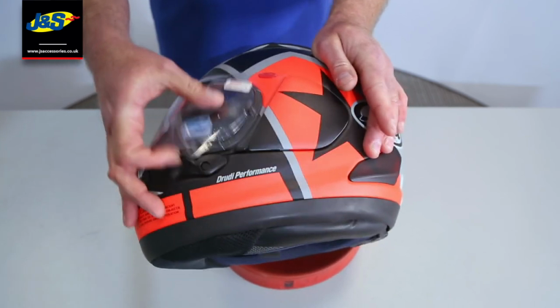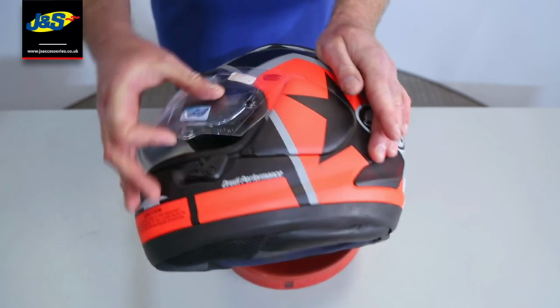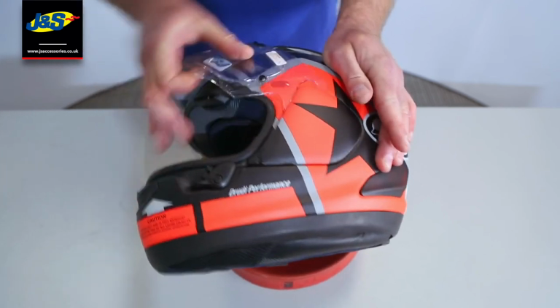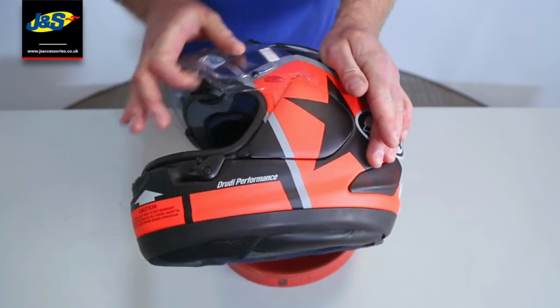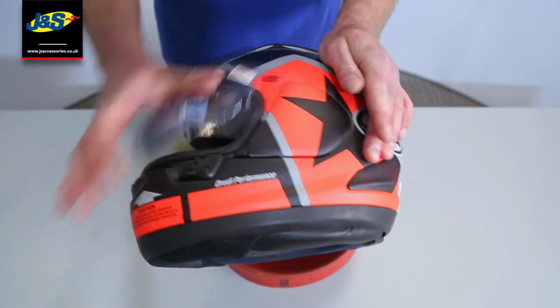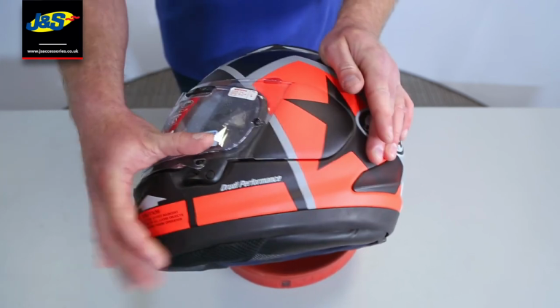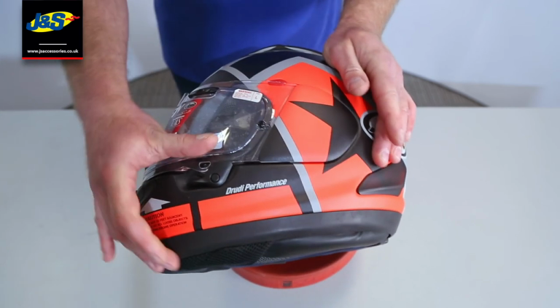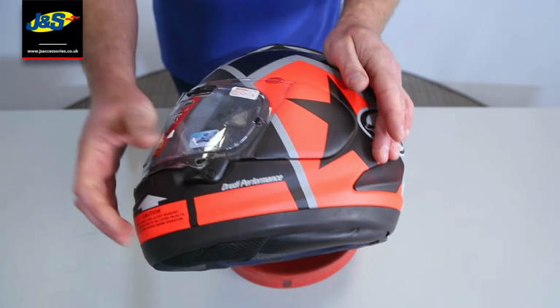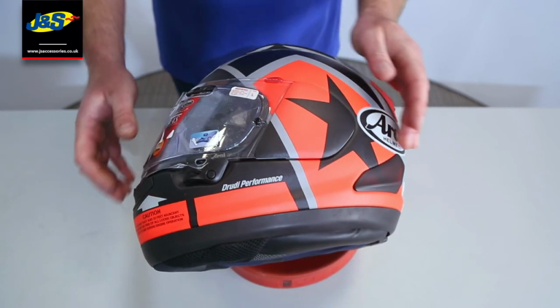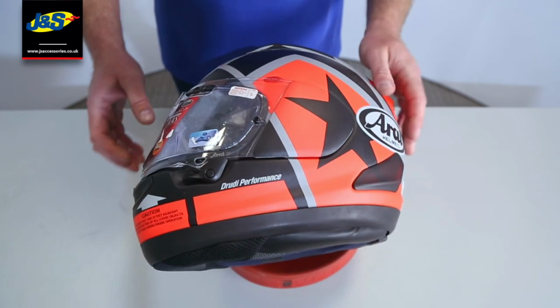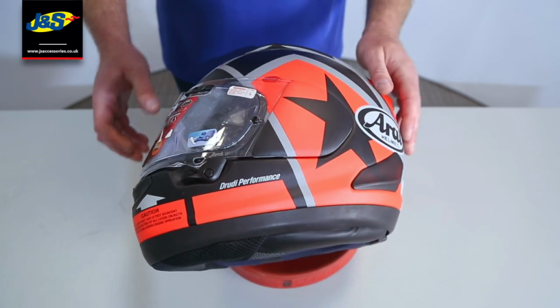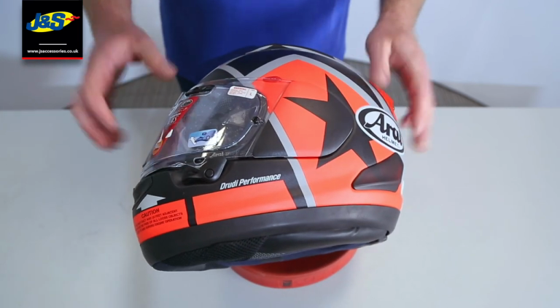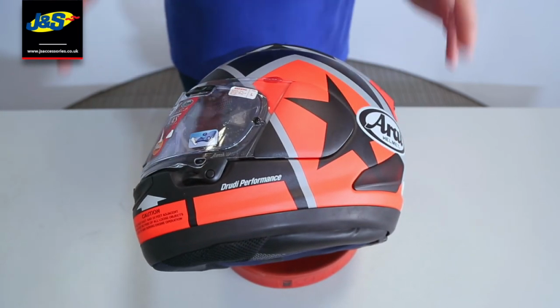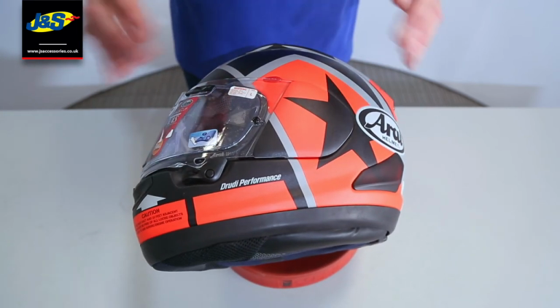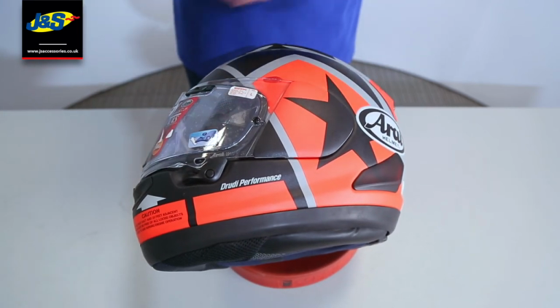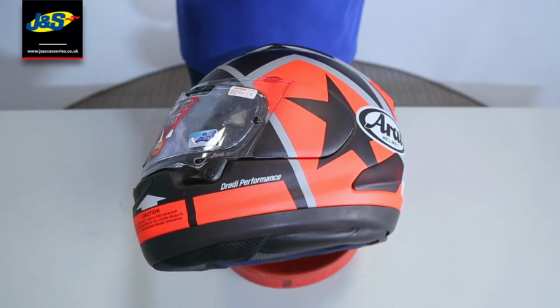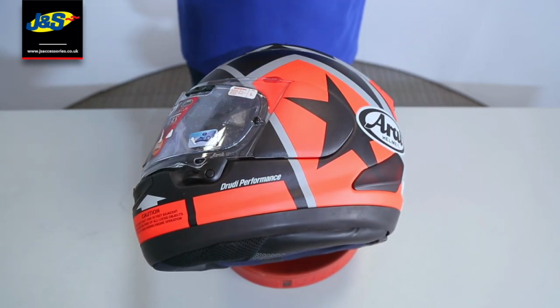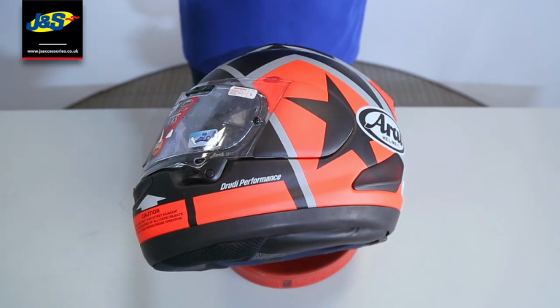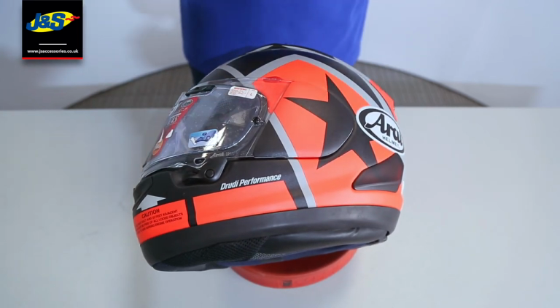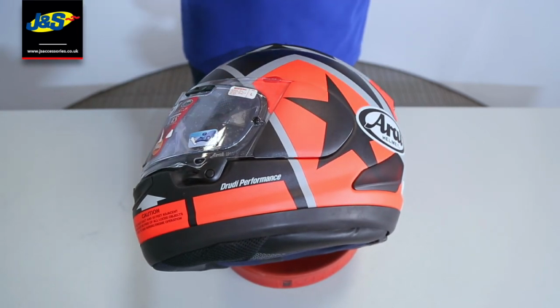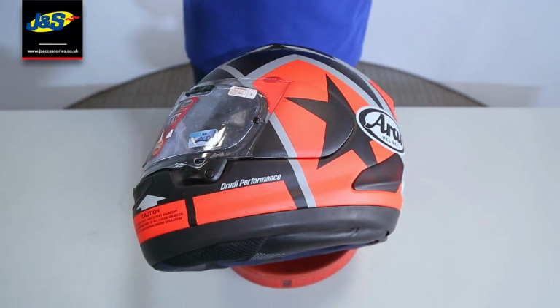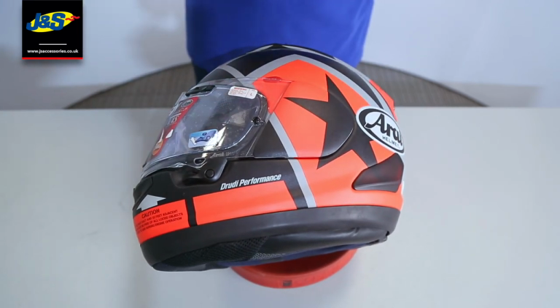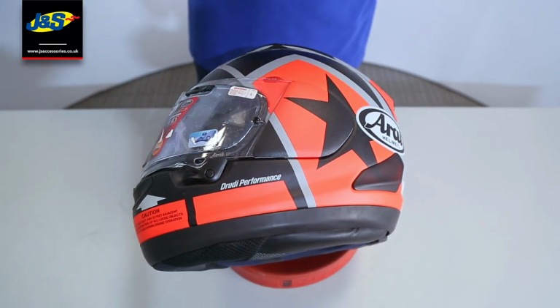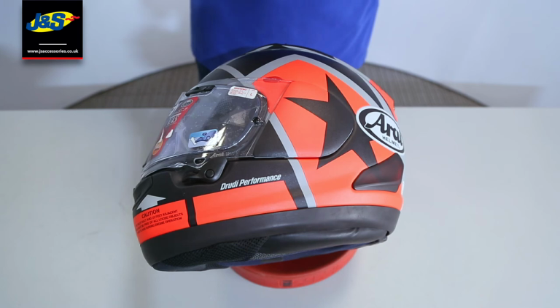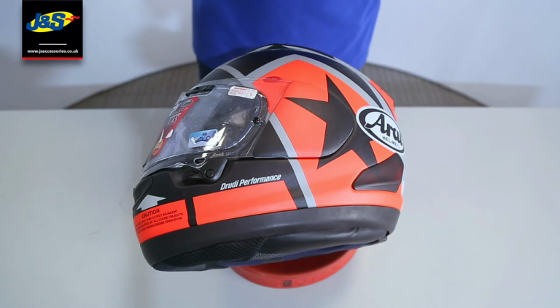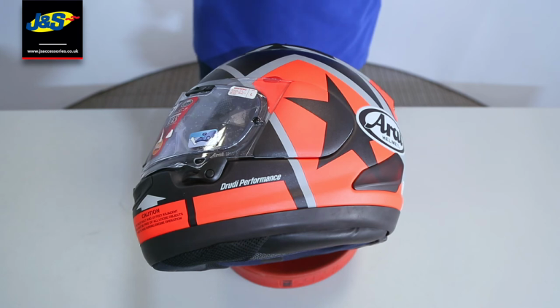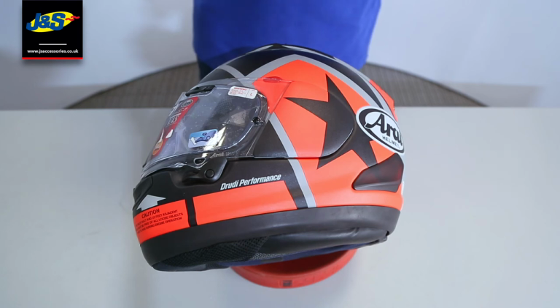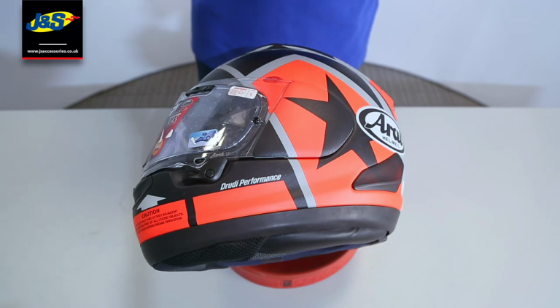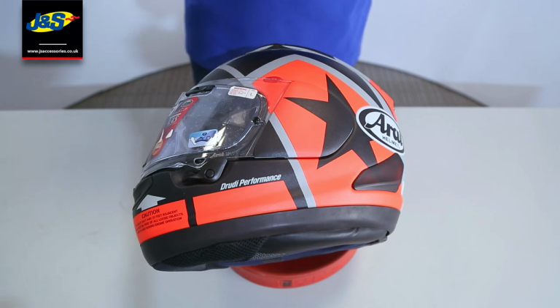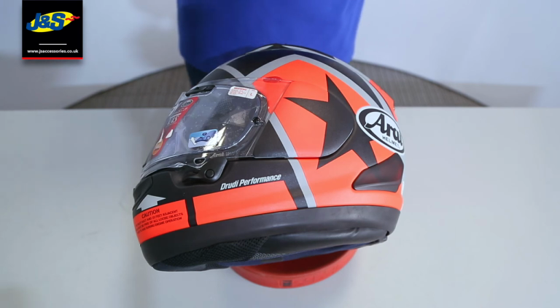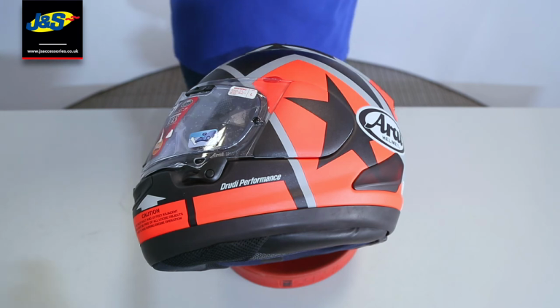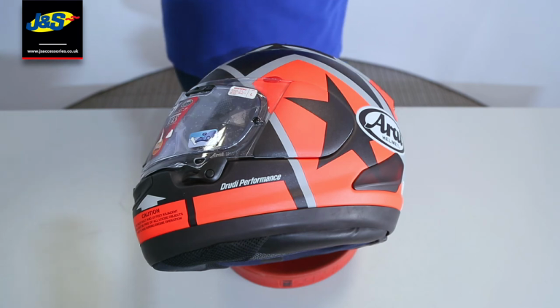Hope you found that useful. That's the Arai RX-7V visor removal.